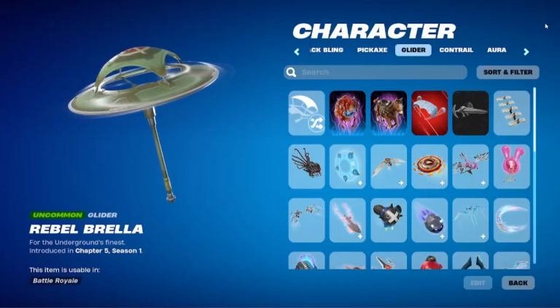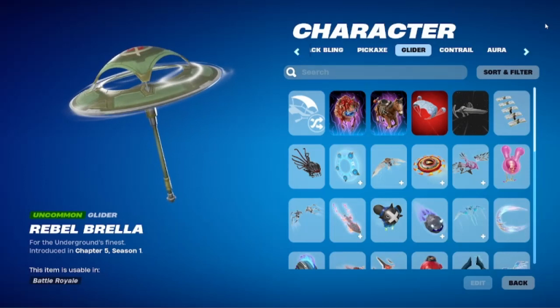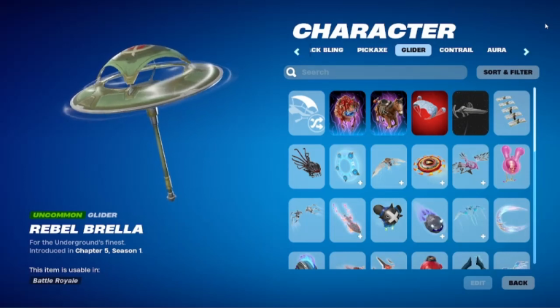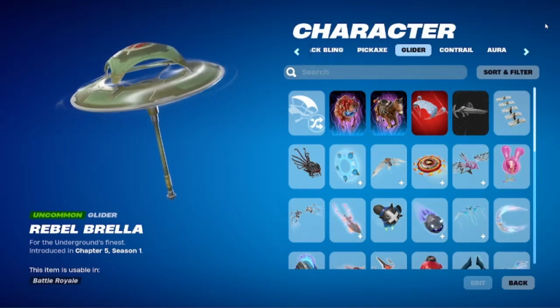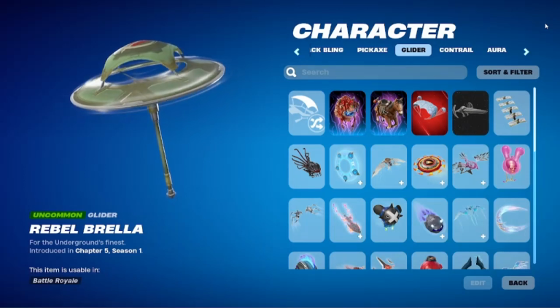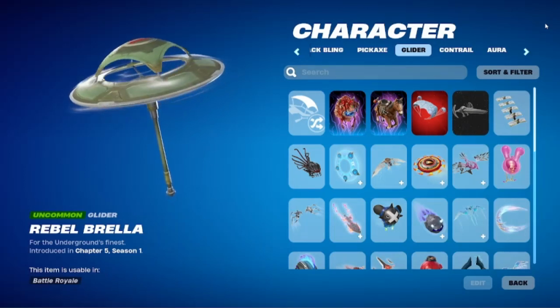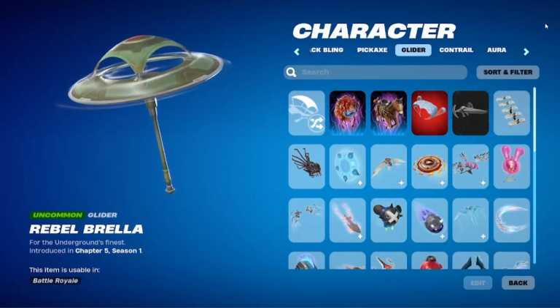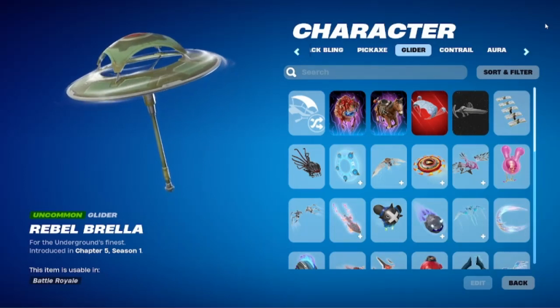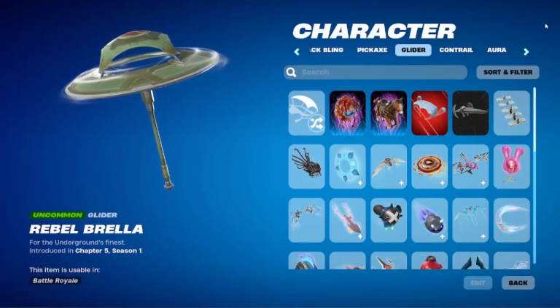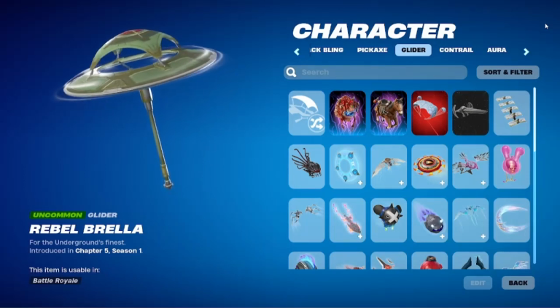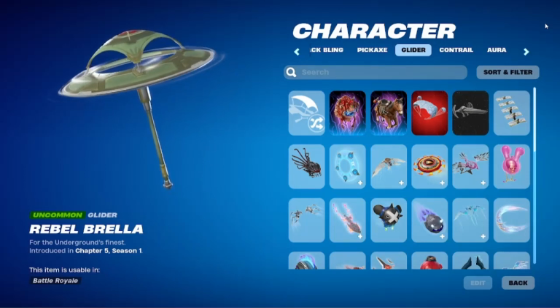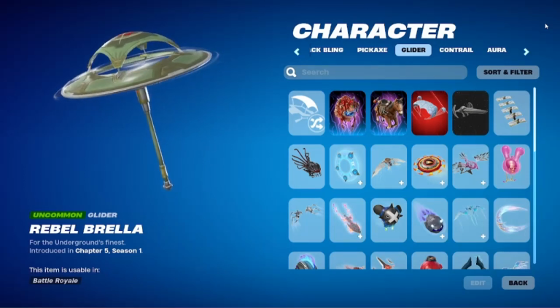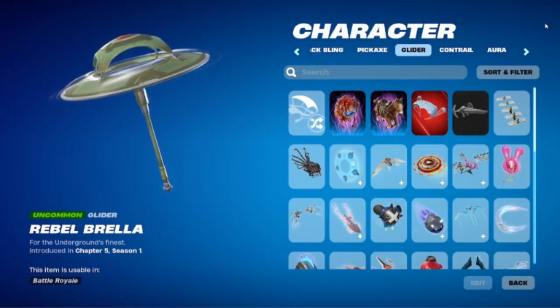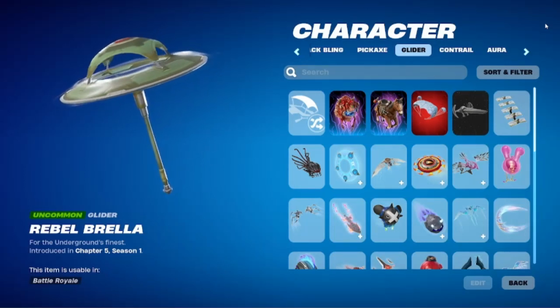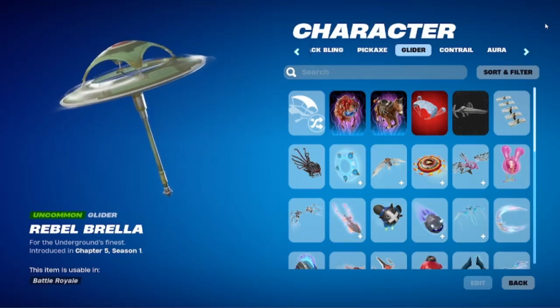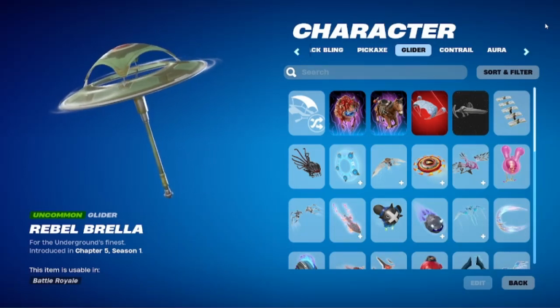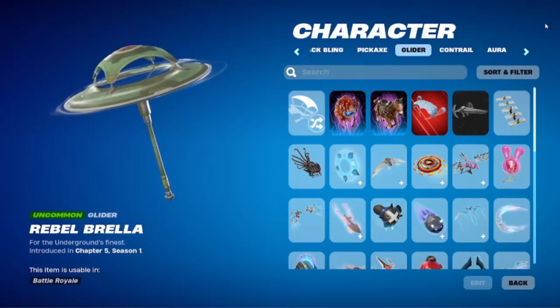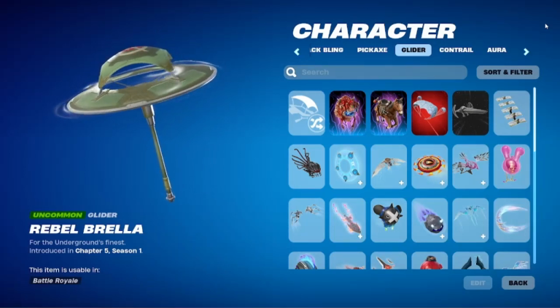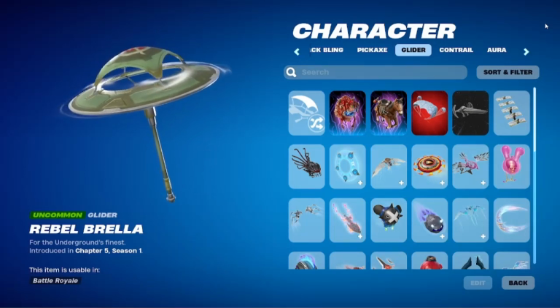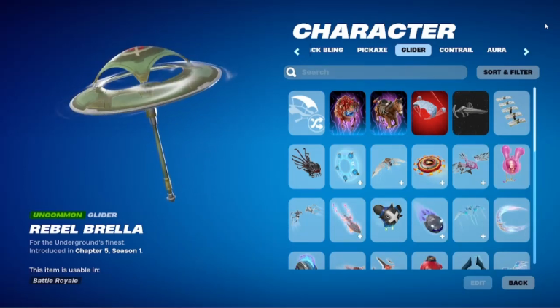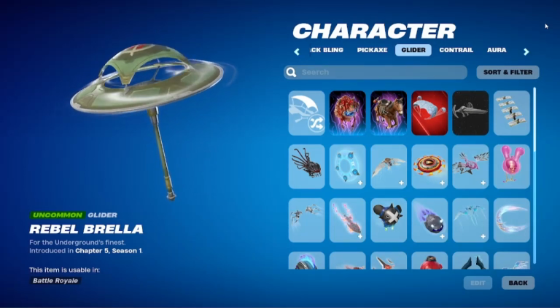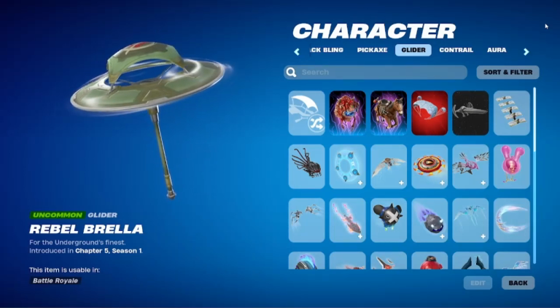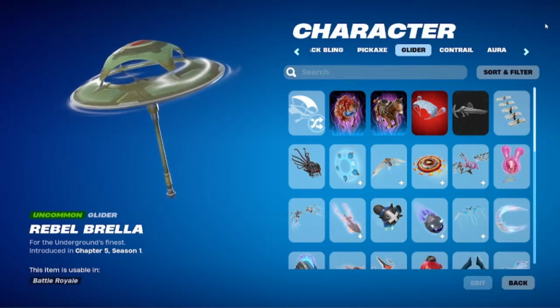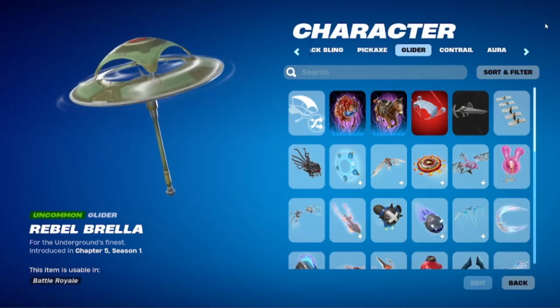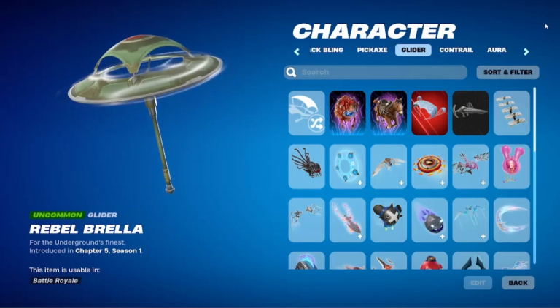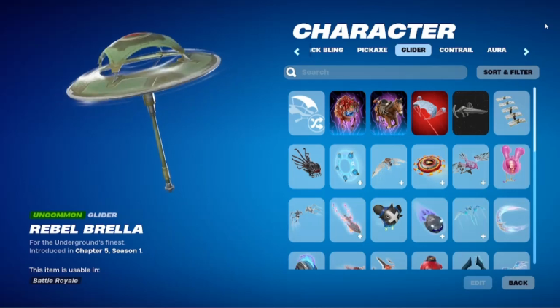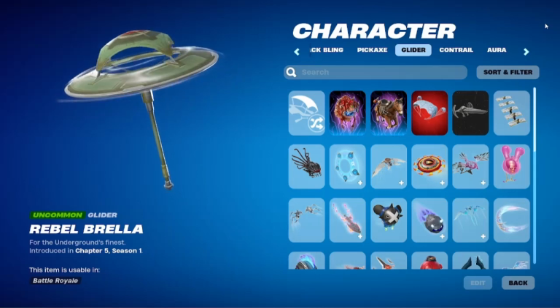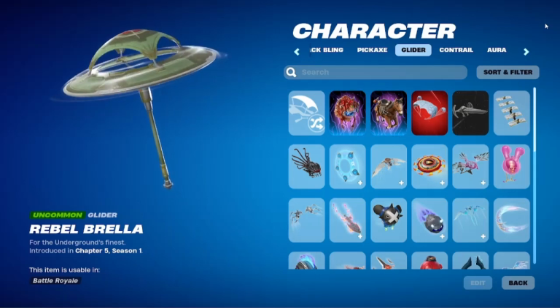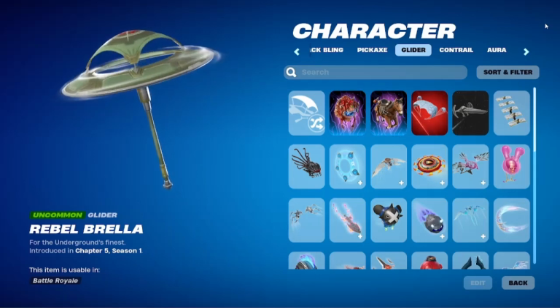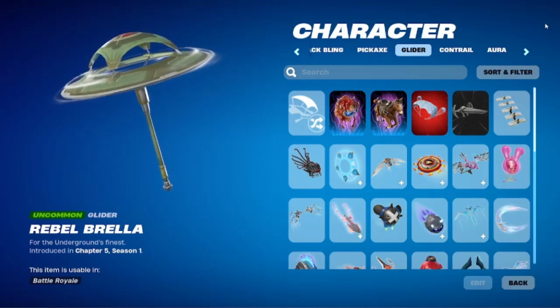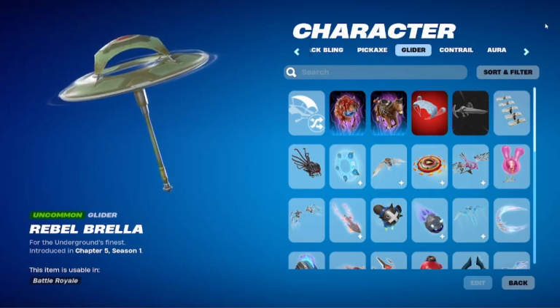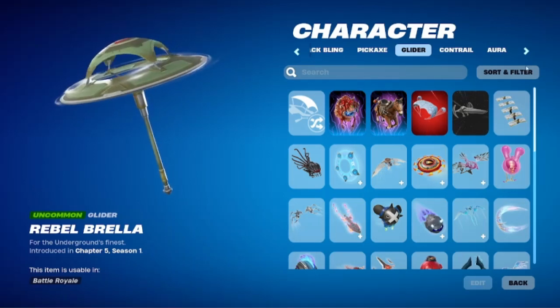Hello guys, today is January 10th. I'm going to be doing a glider tour based on what's my favorite glider.